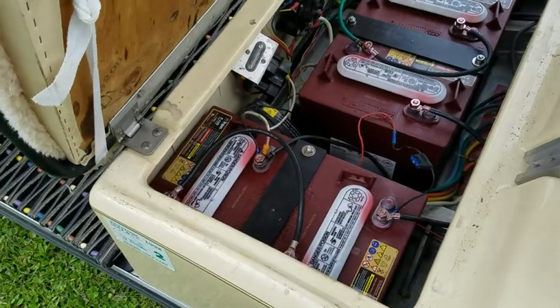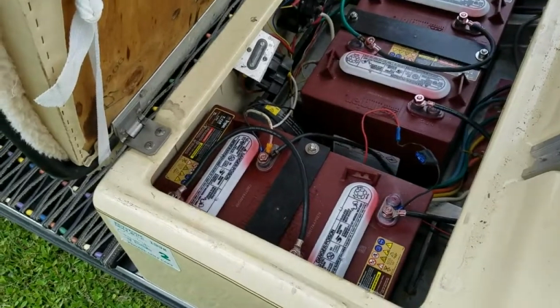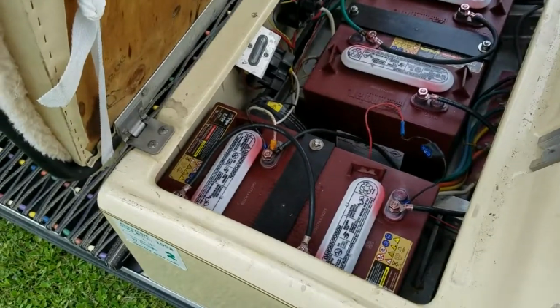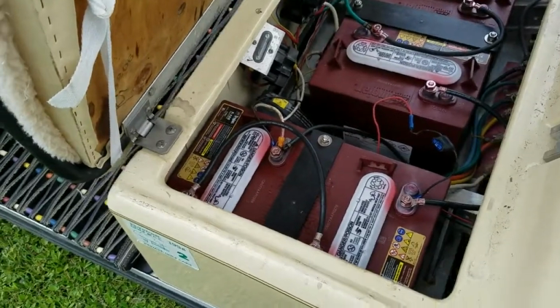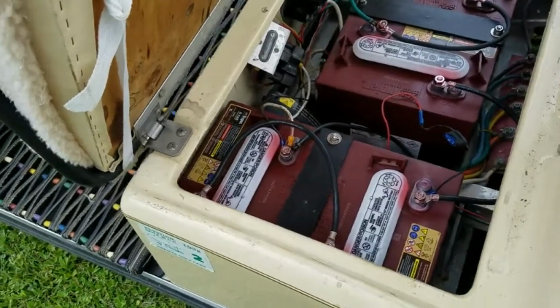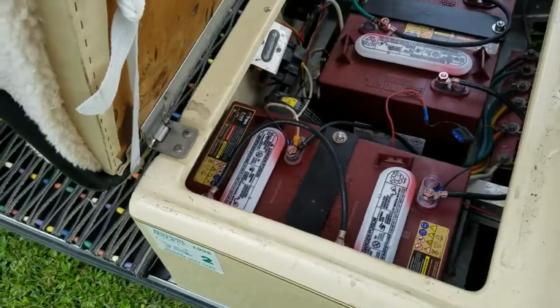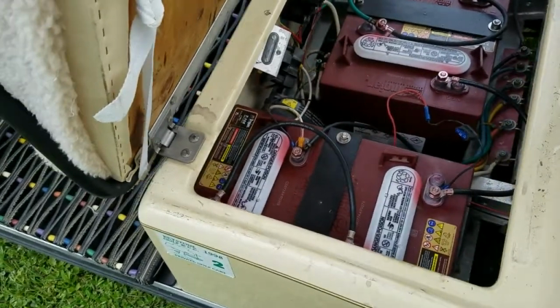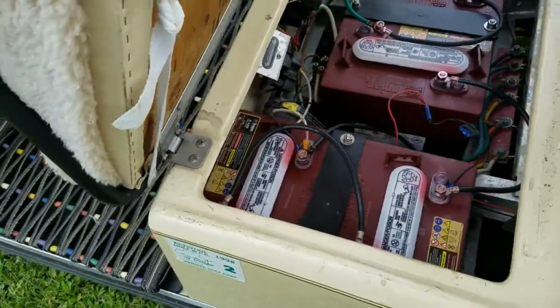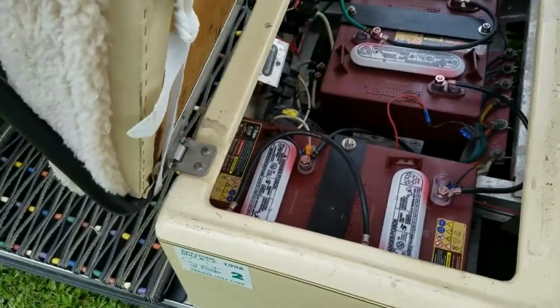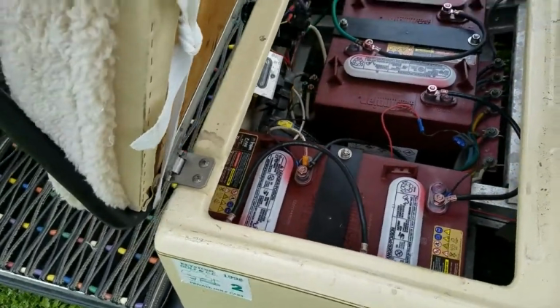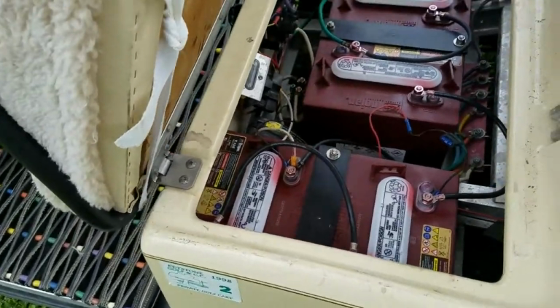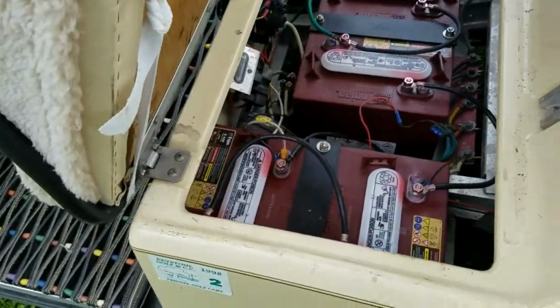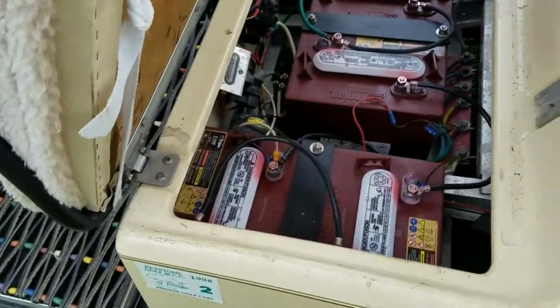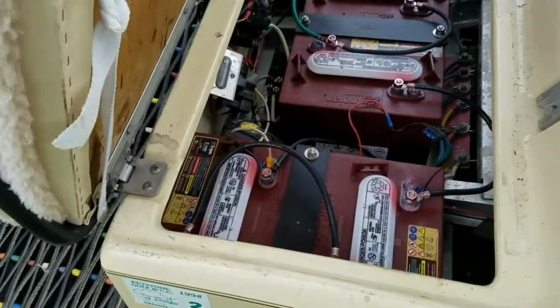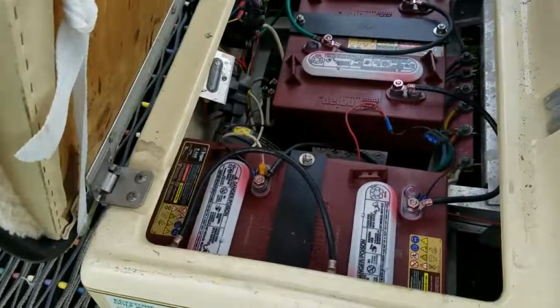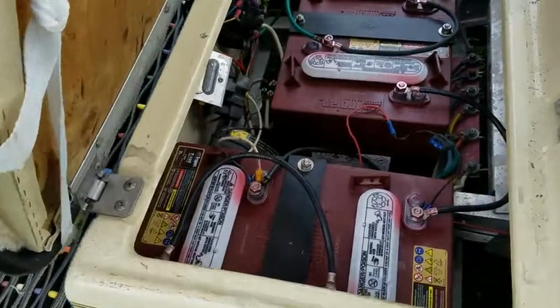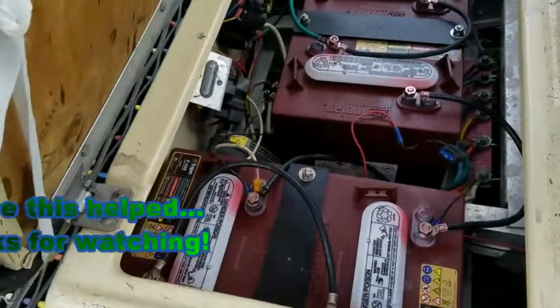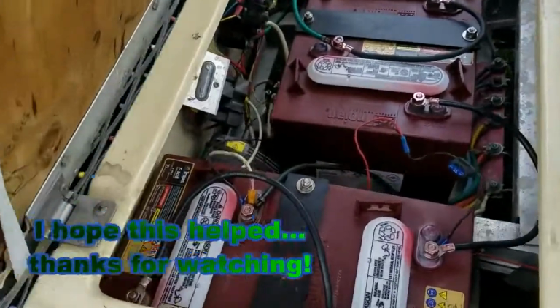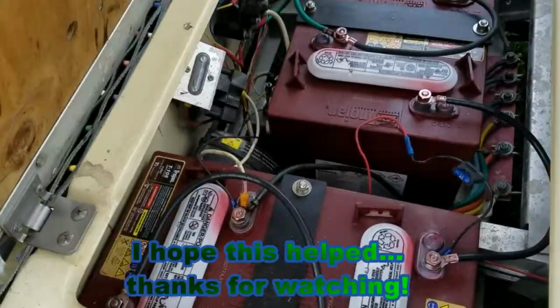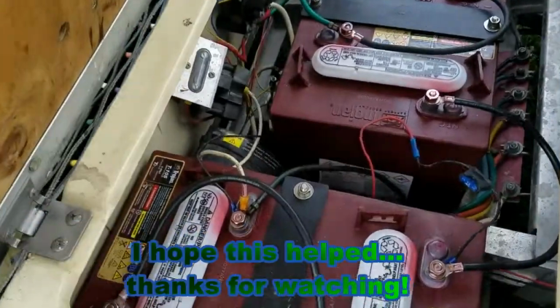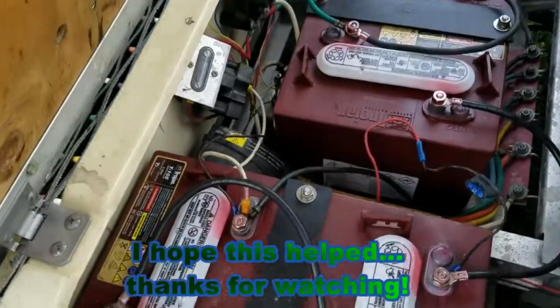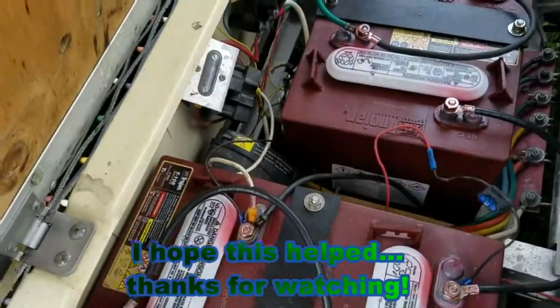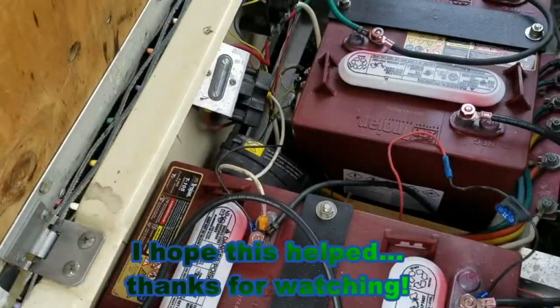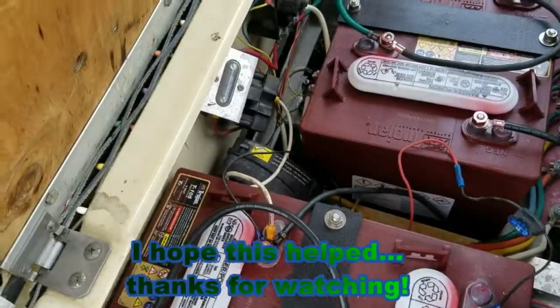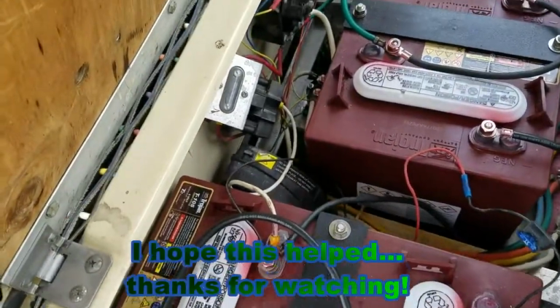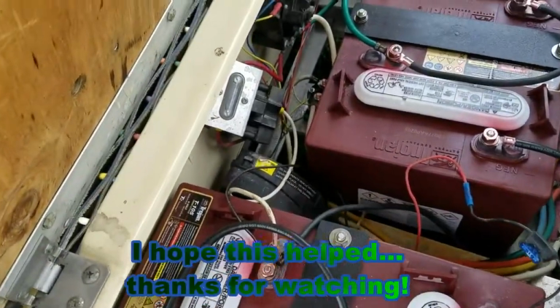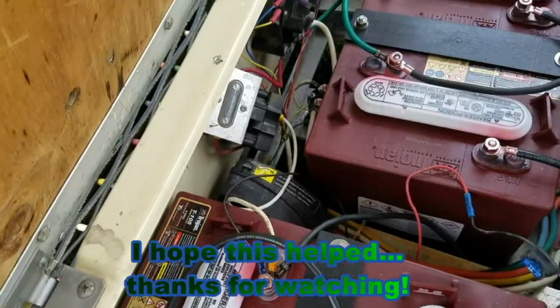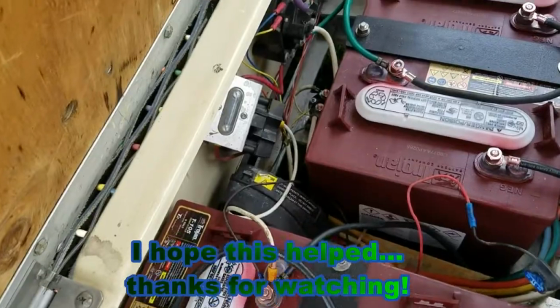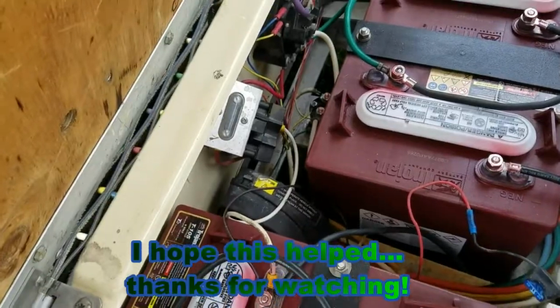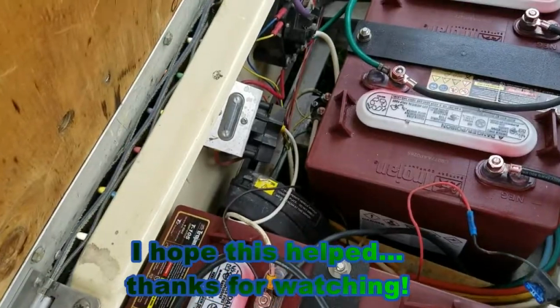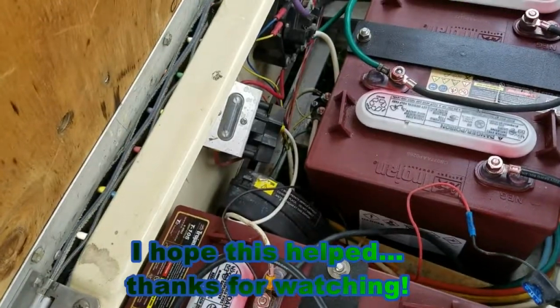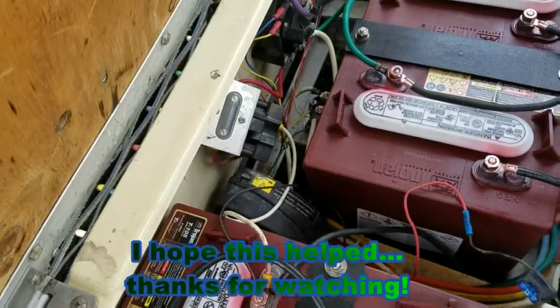Here's the finished product of the battery replacement.